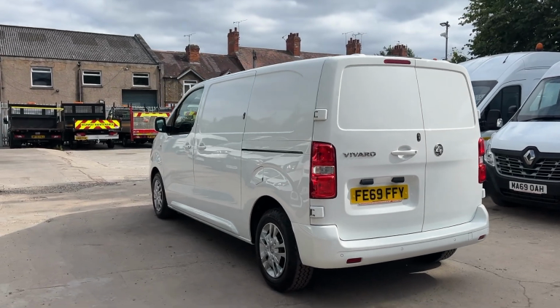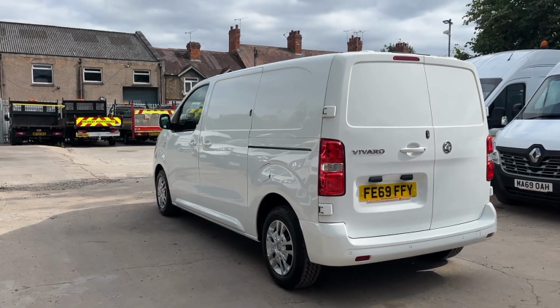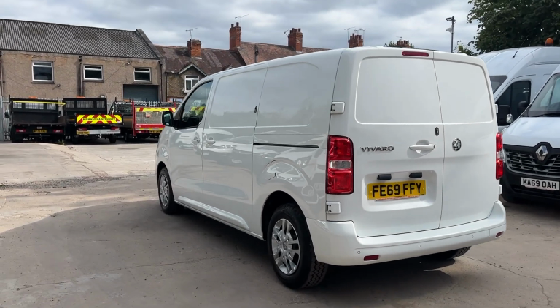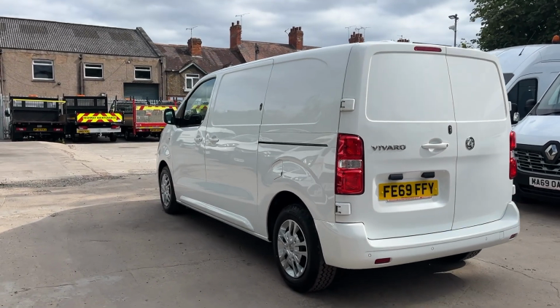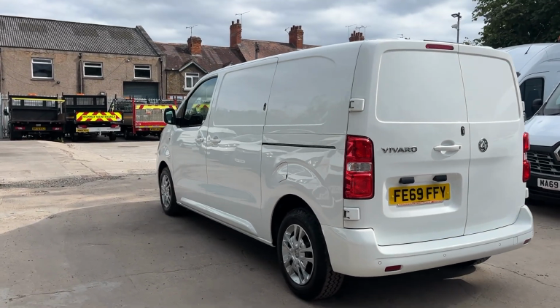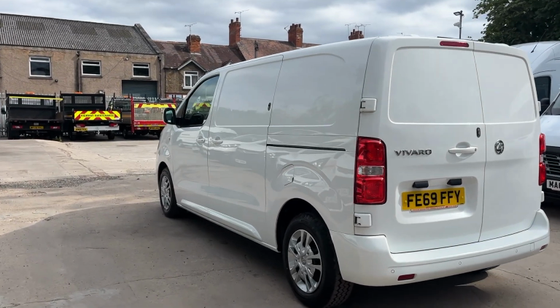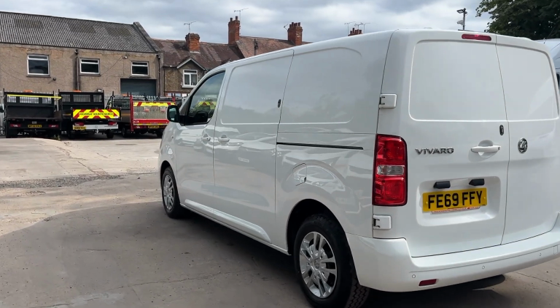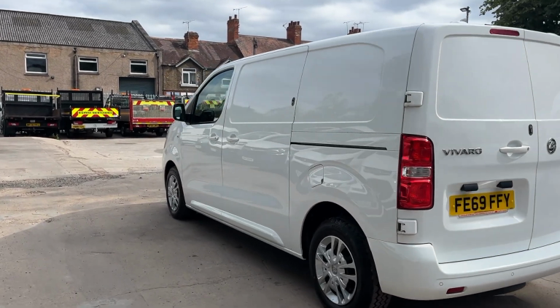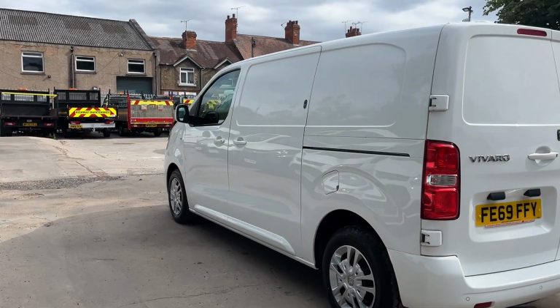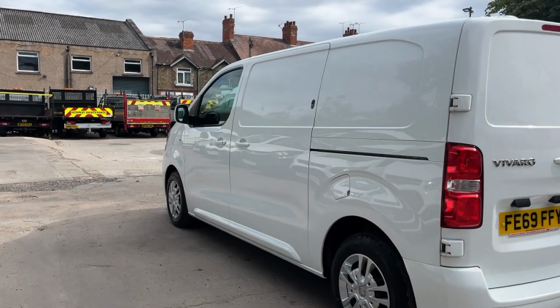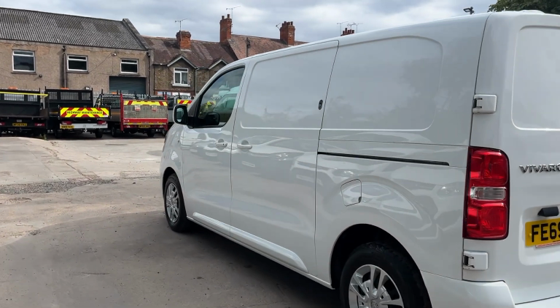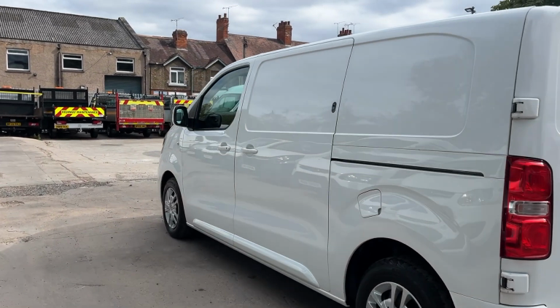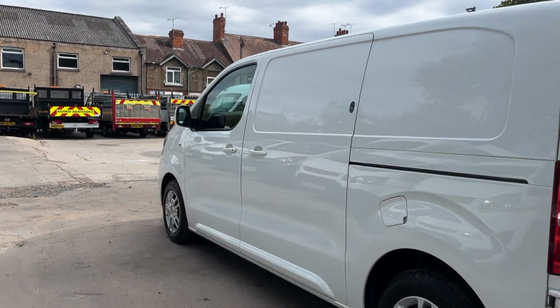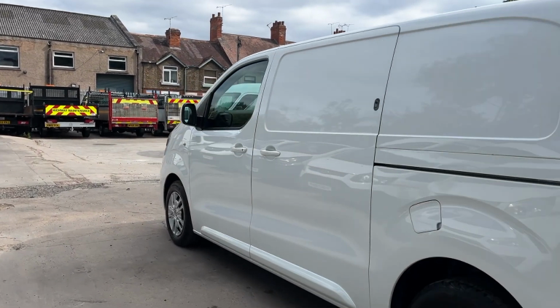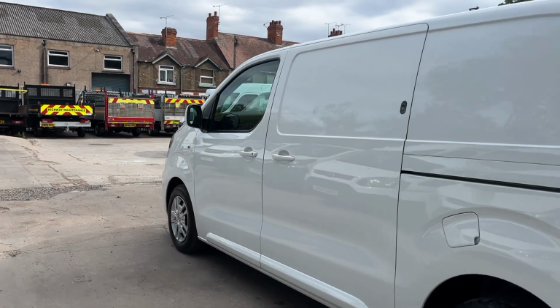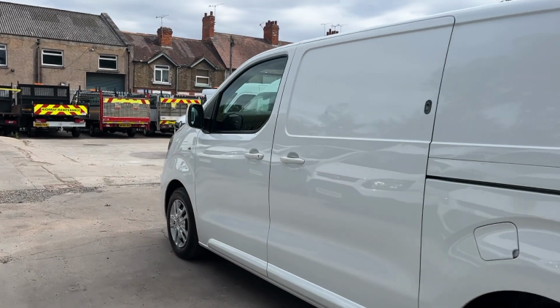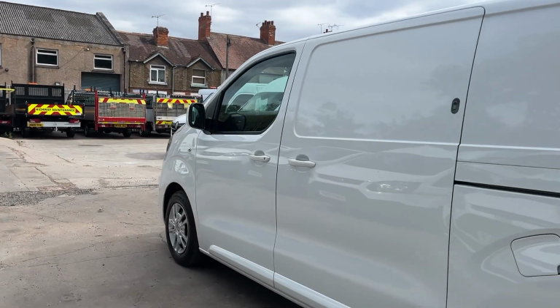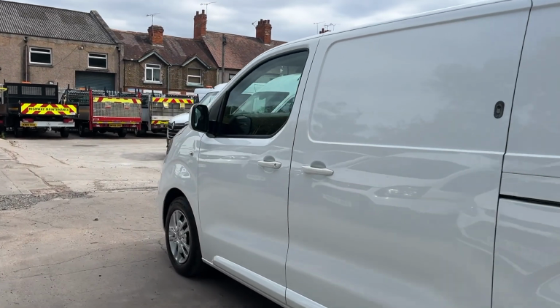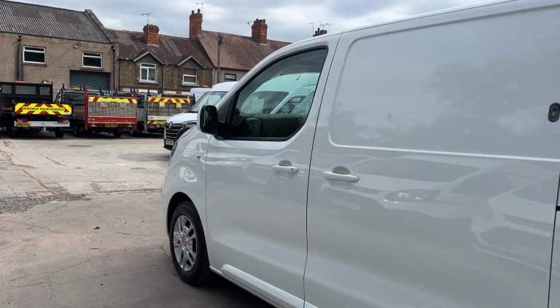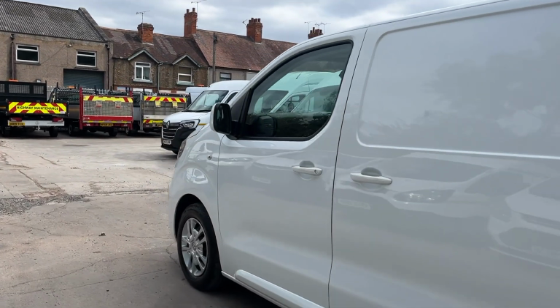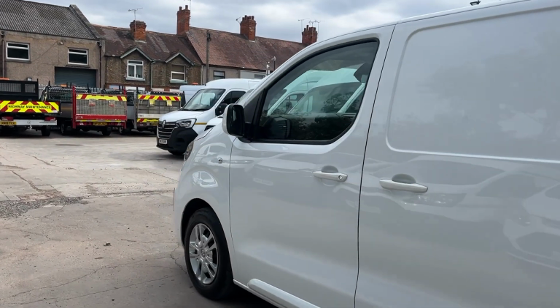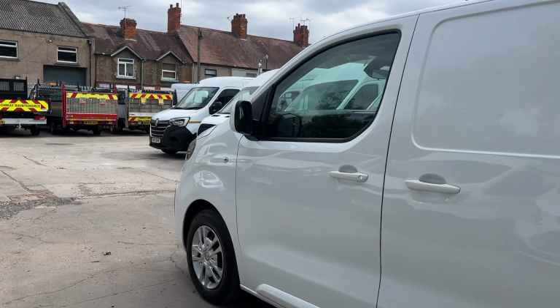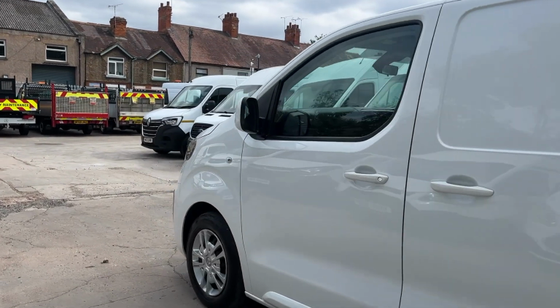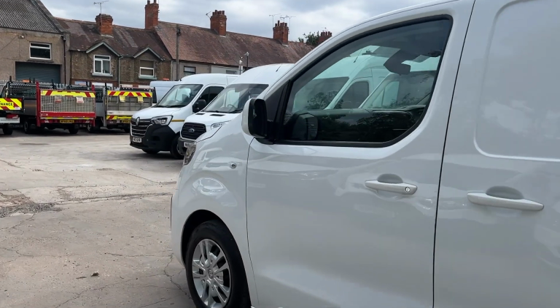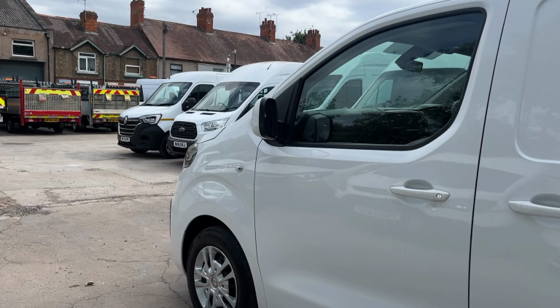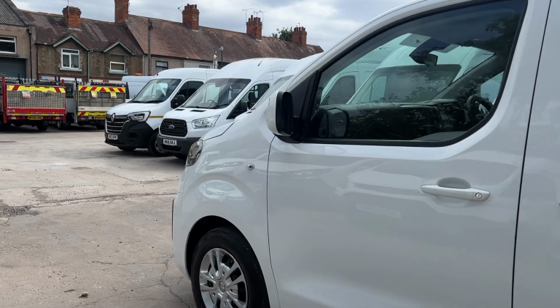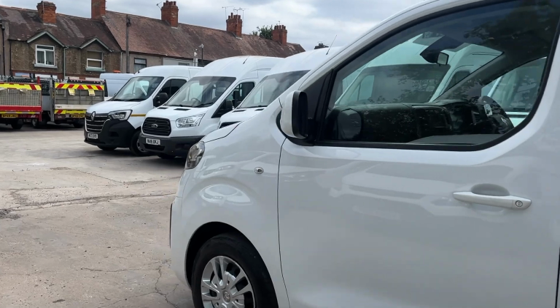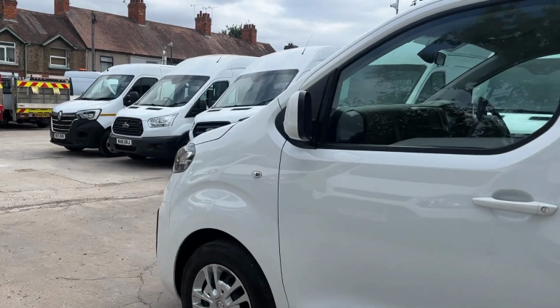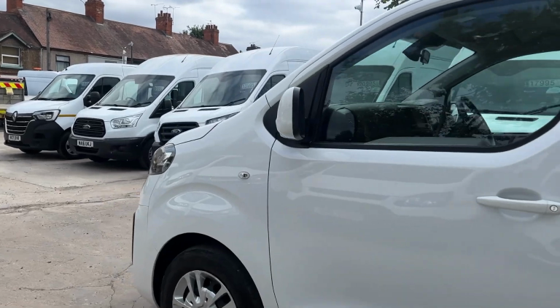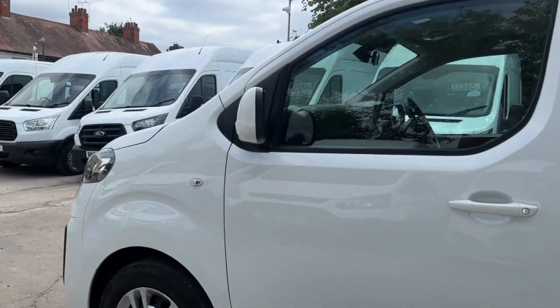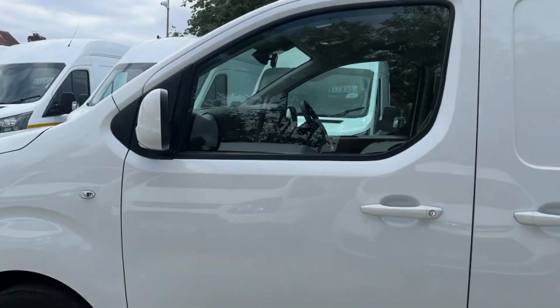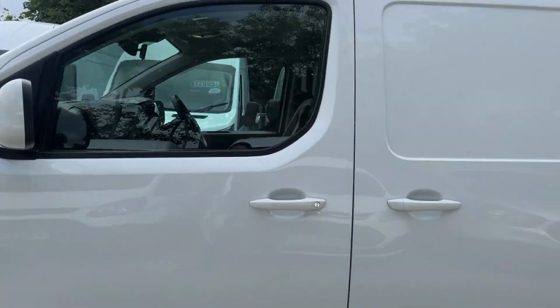We've had a few of these vans in and they've always done really well, especially with the workshop set up in the back and the power, which I'll show you in a second.